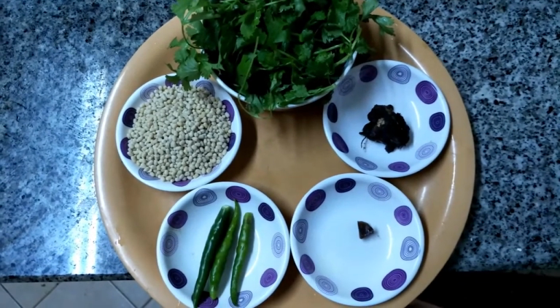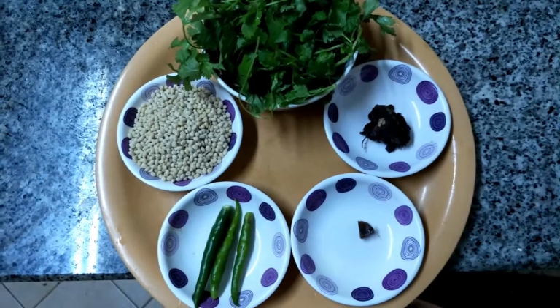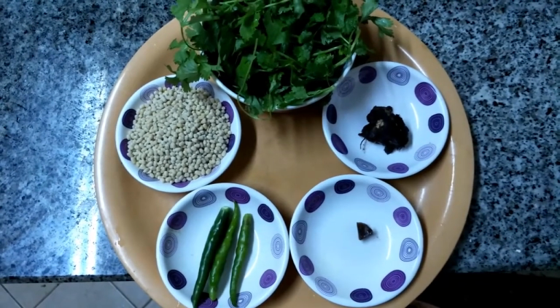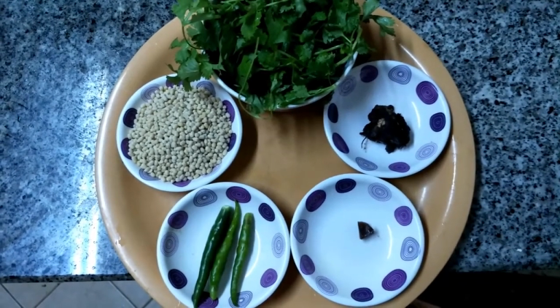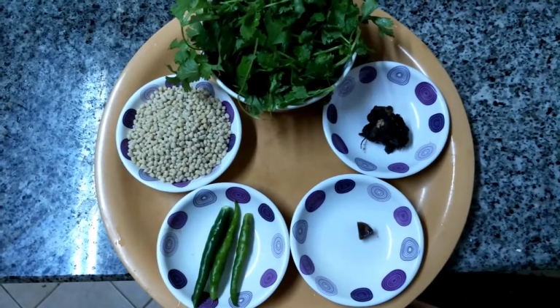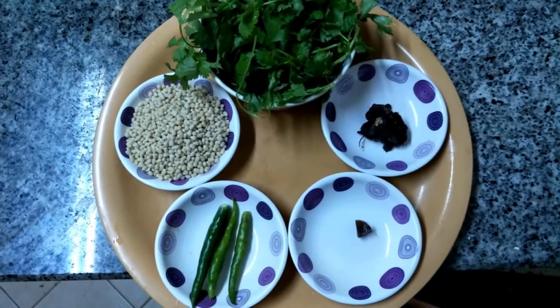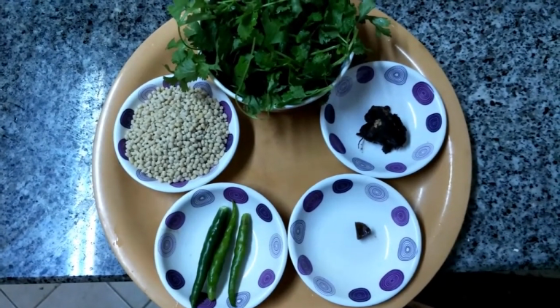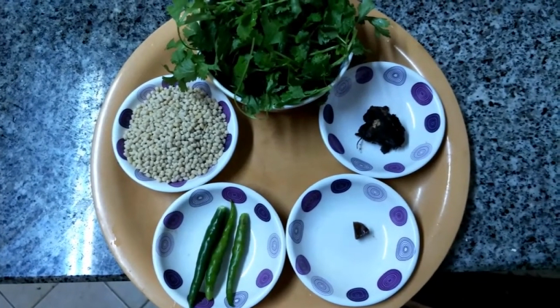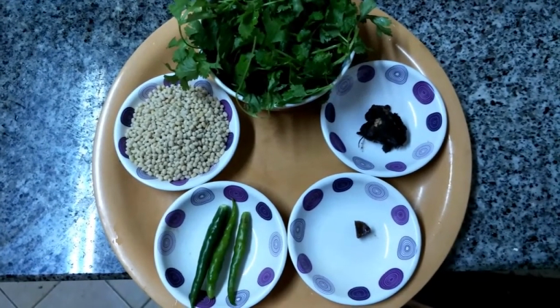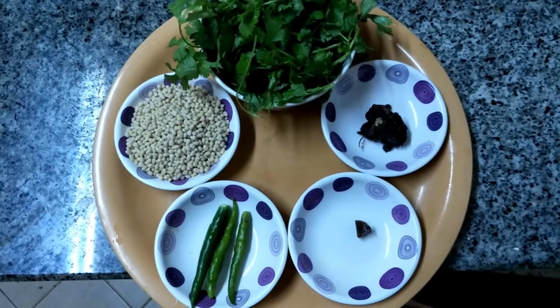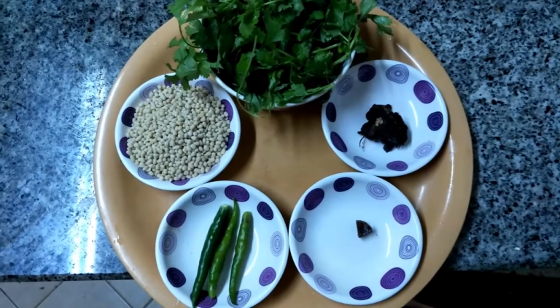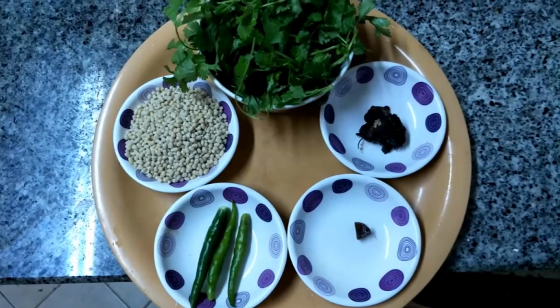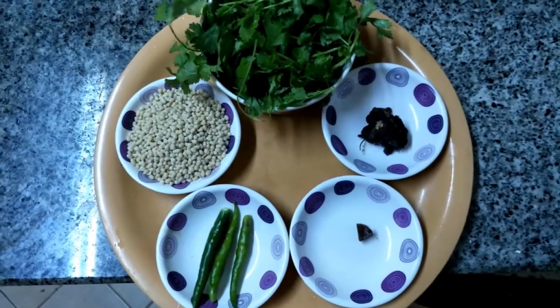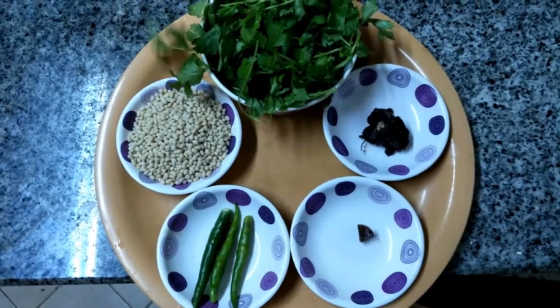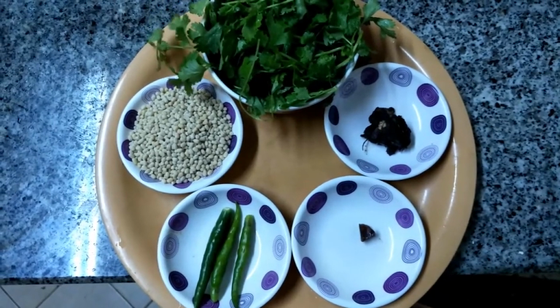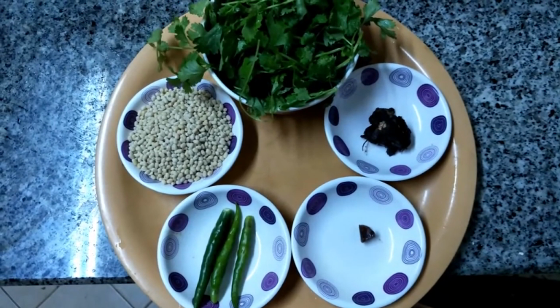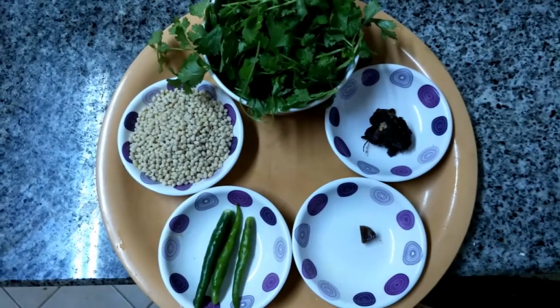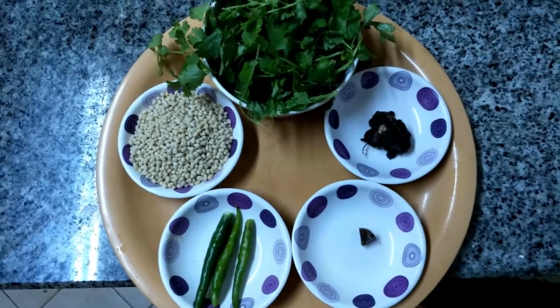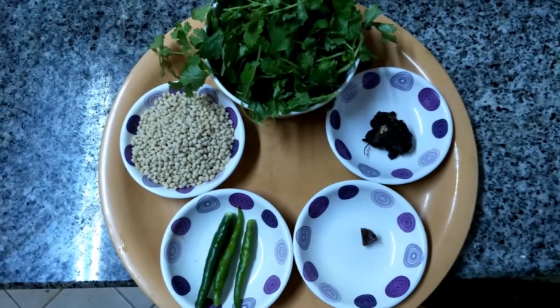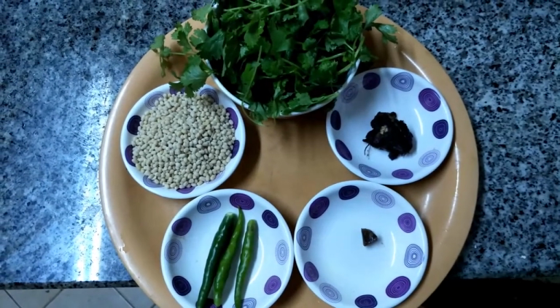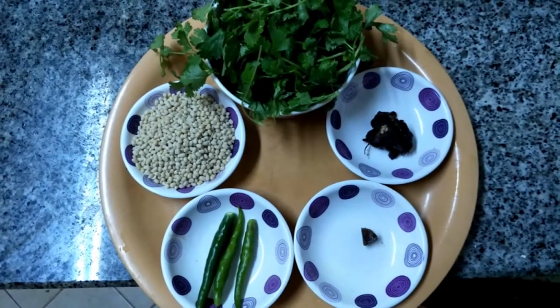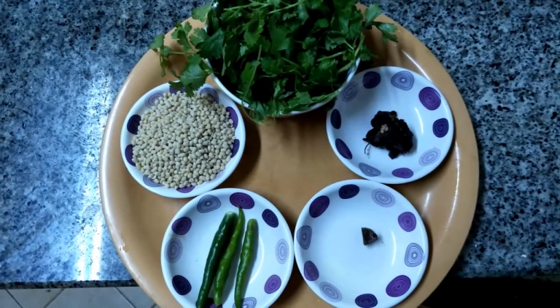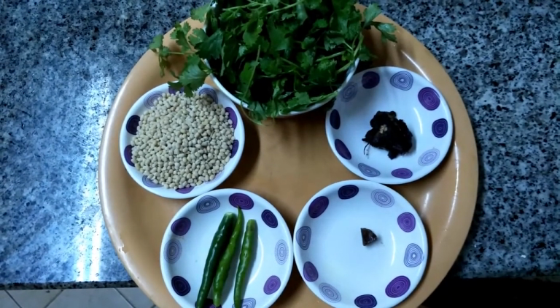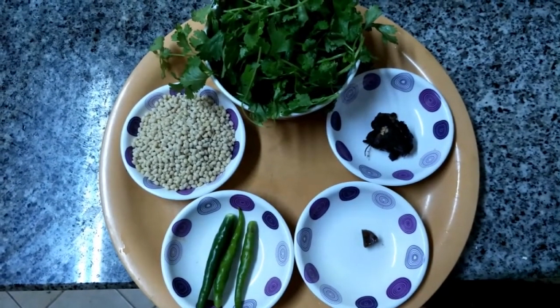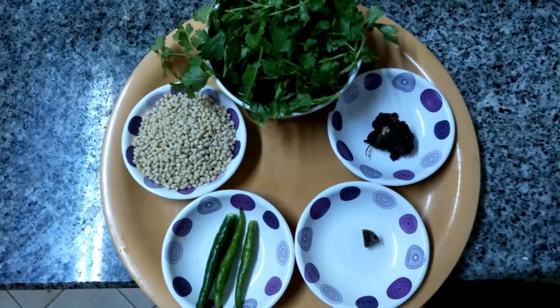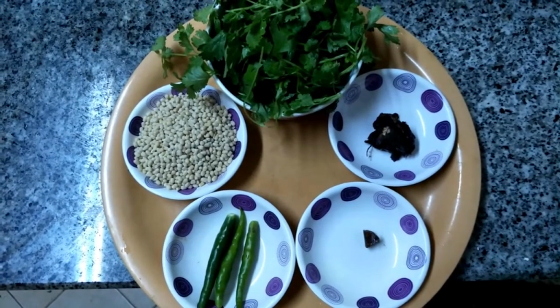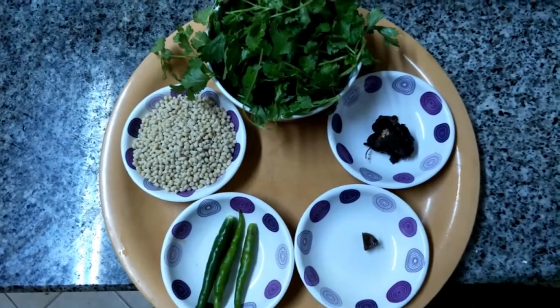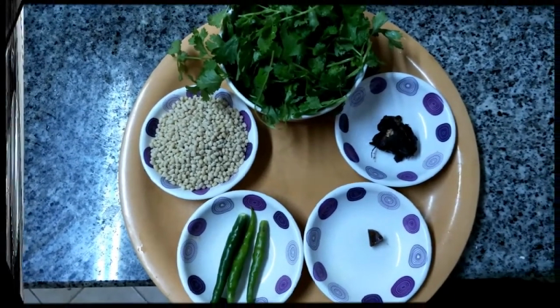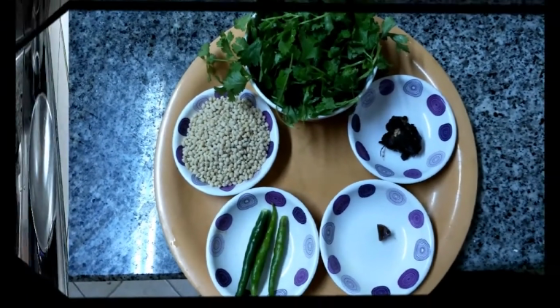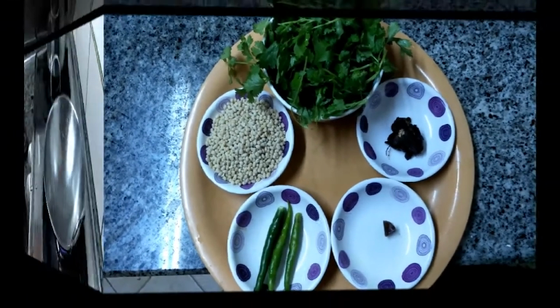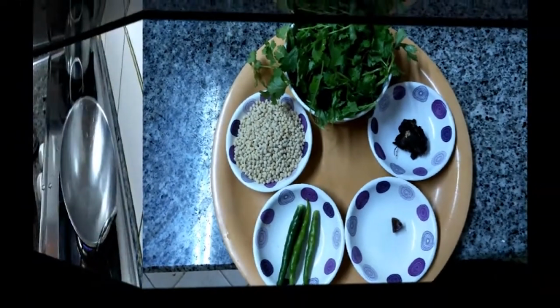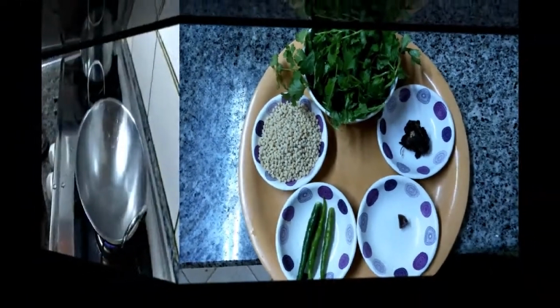We have used a small piece of asafoetida — it will be very tasty instead of using asafoetida powder.